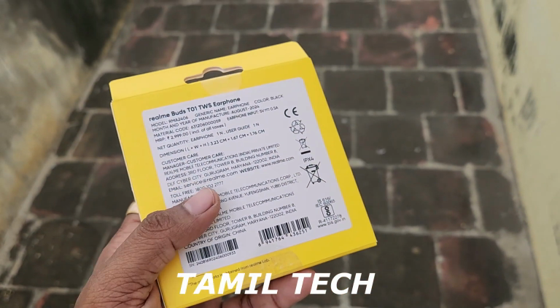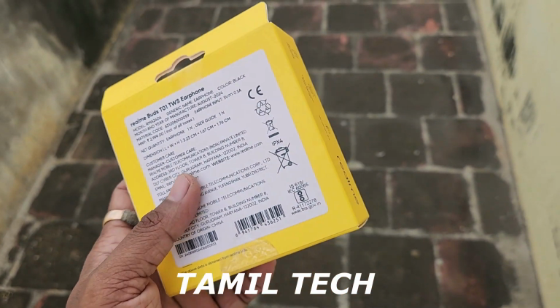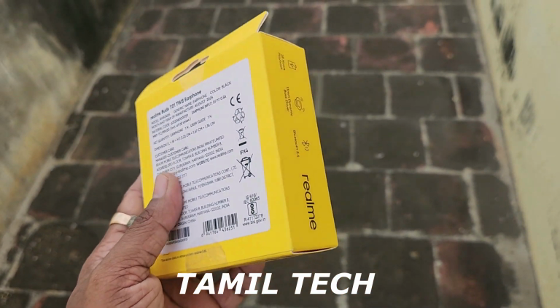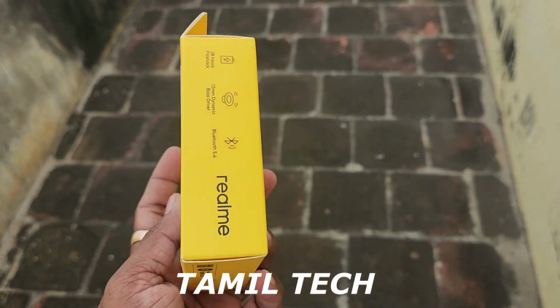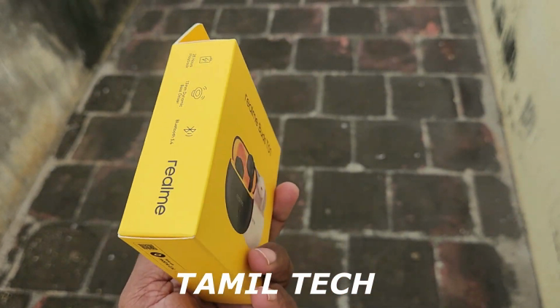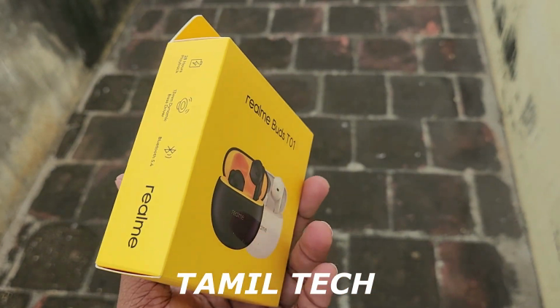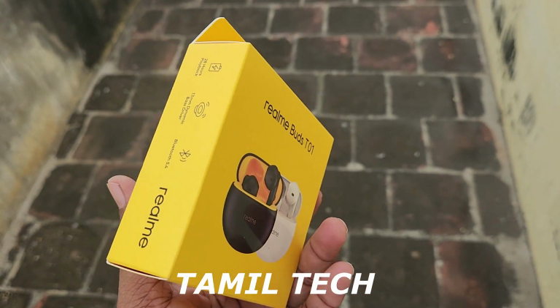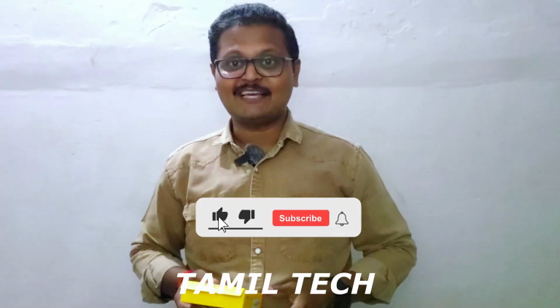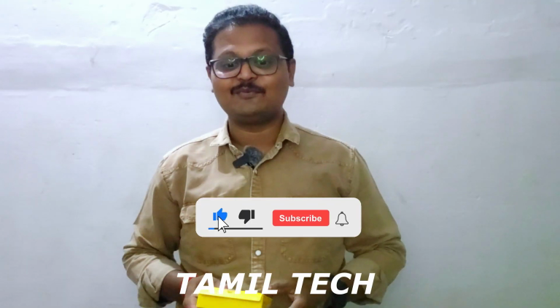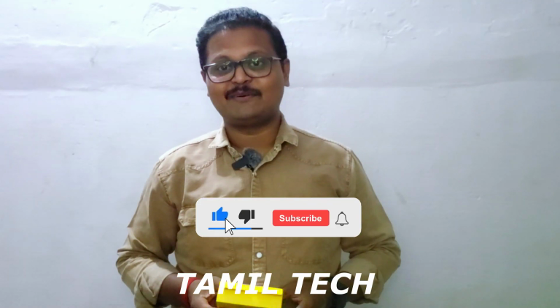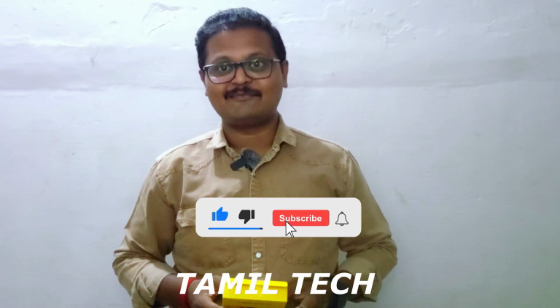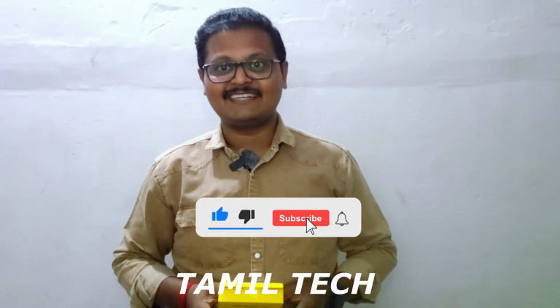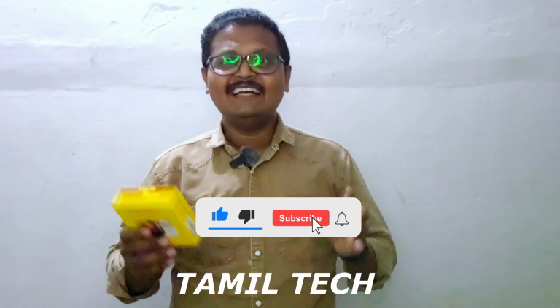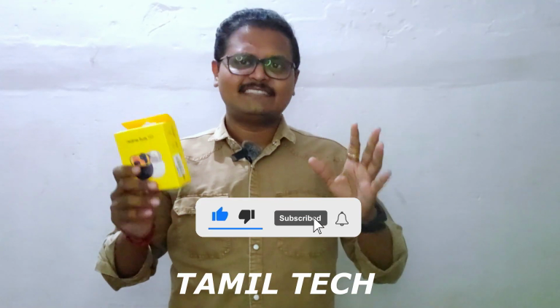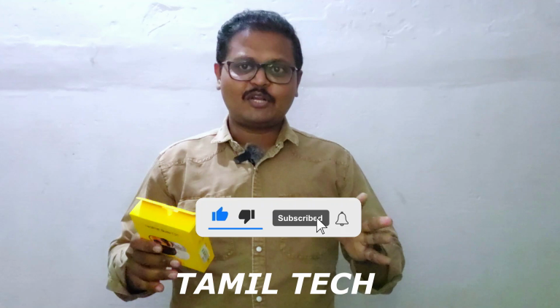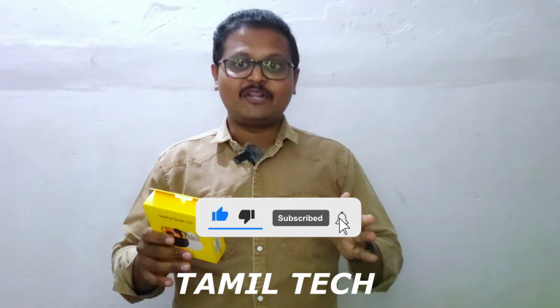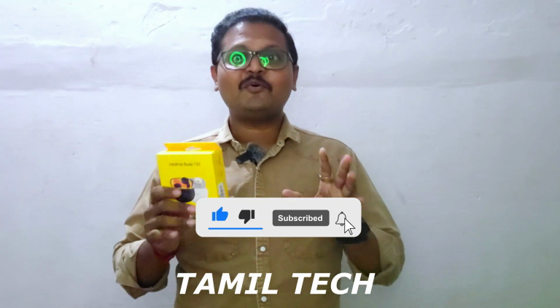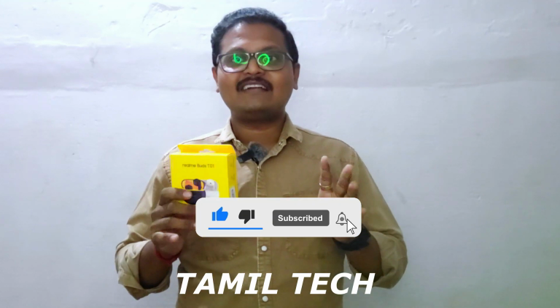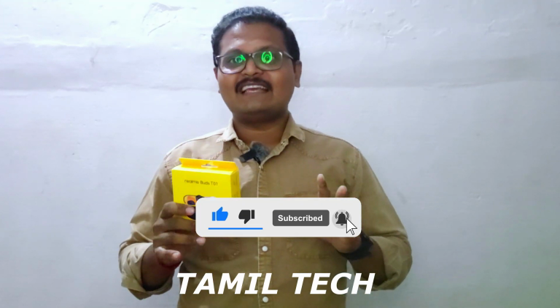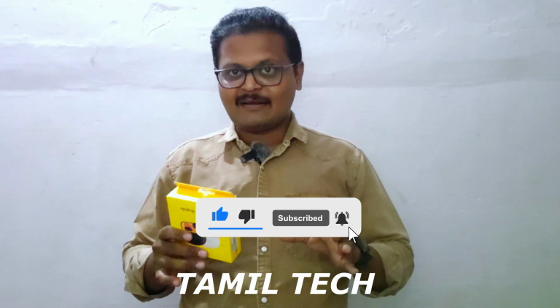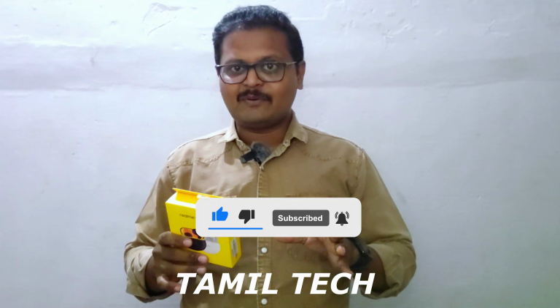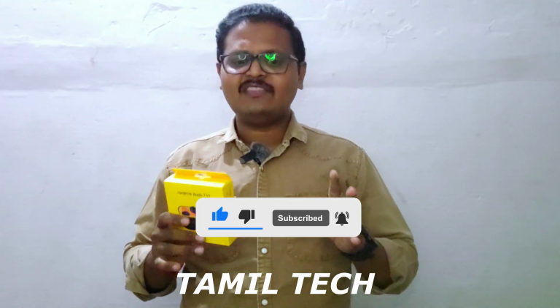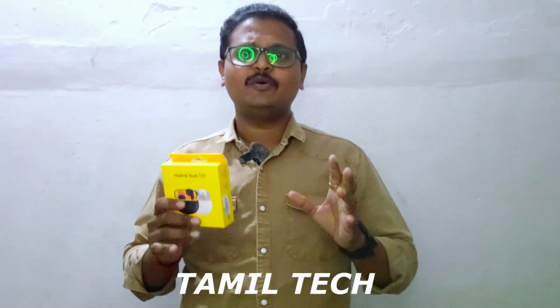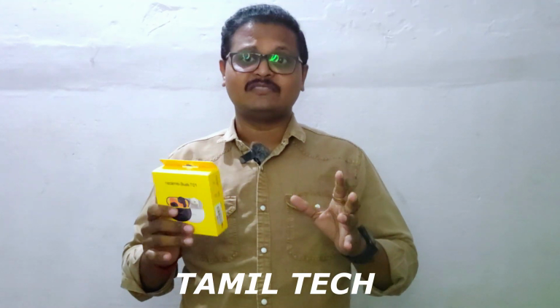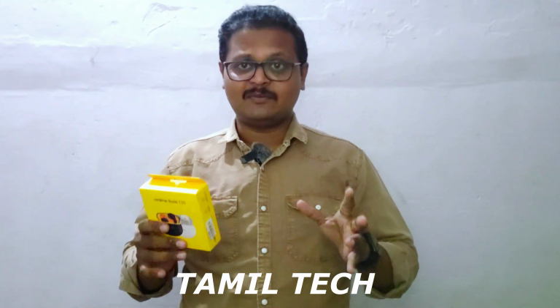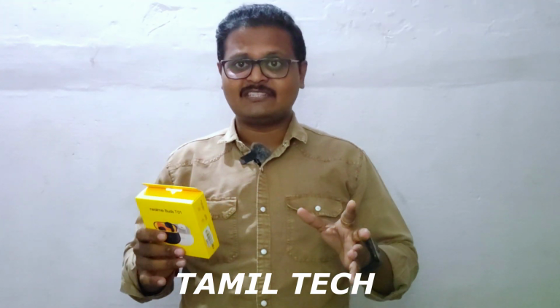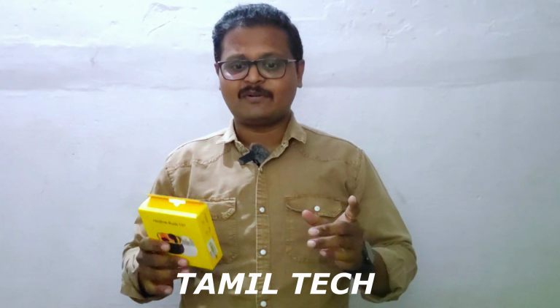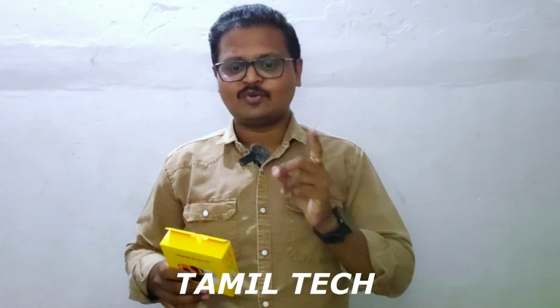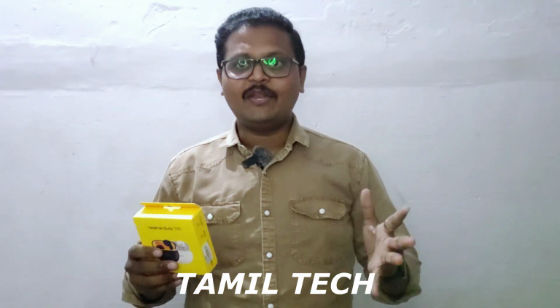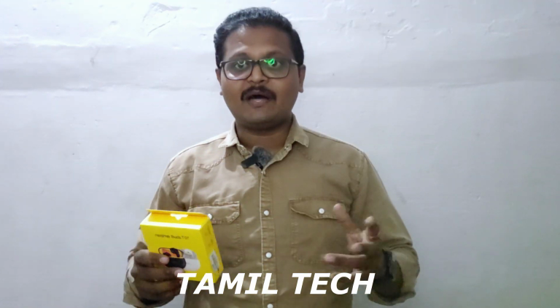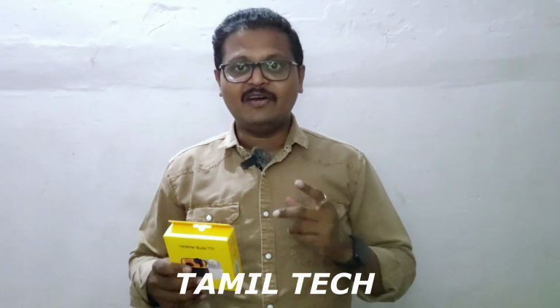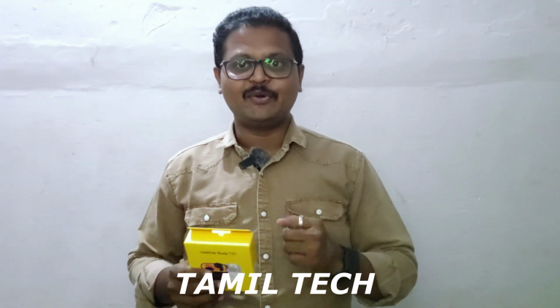If you are watching this channel, please subscribe and comment on this video. Let's get into the video.